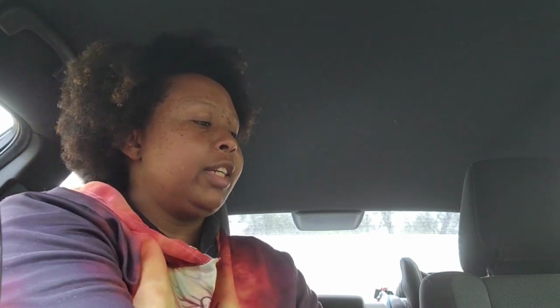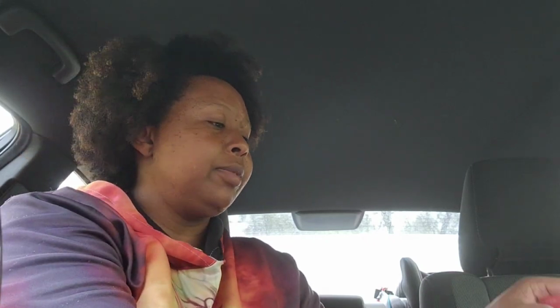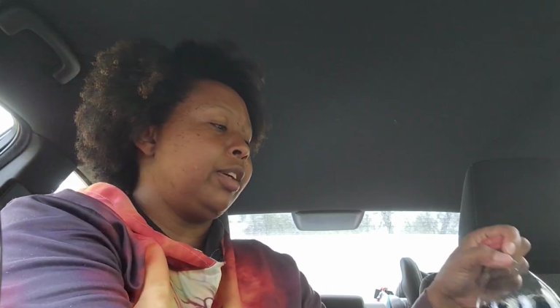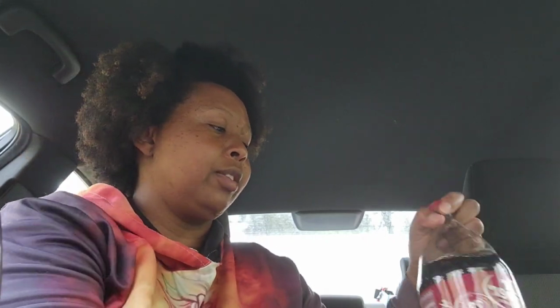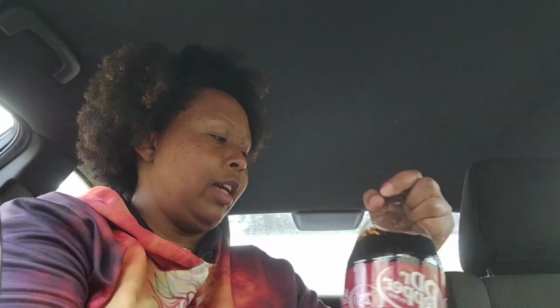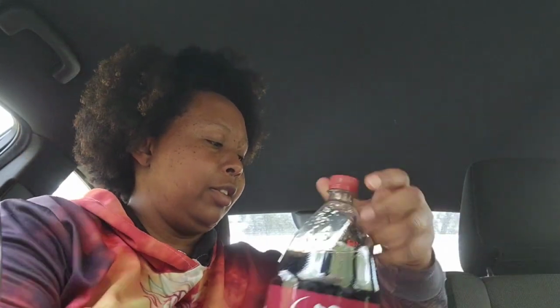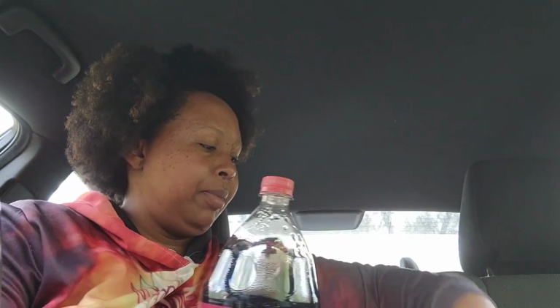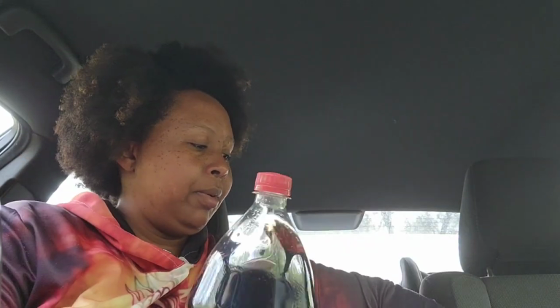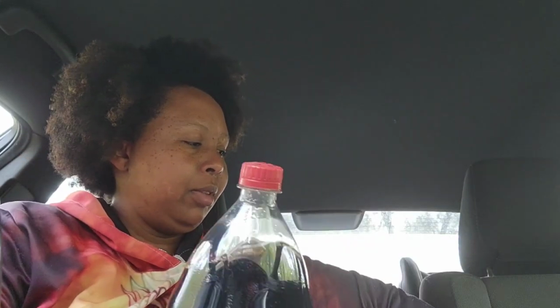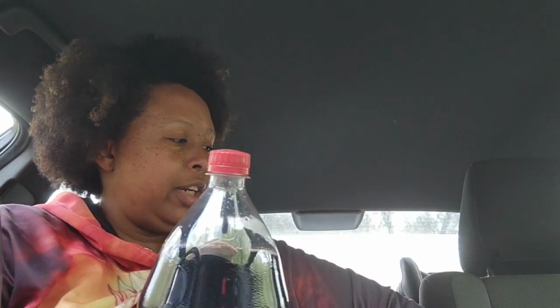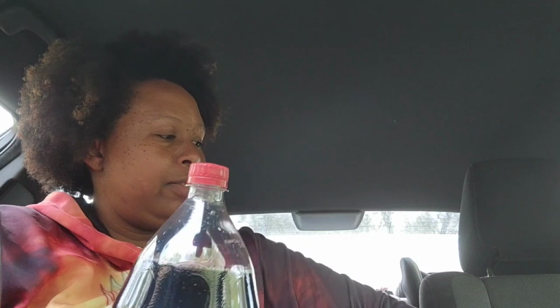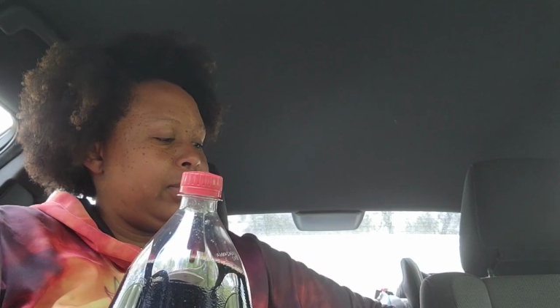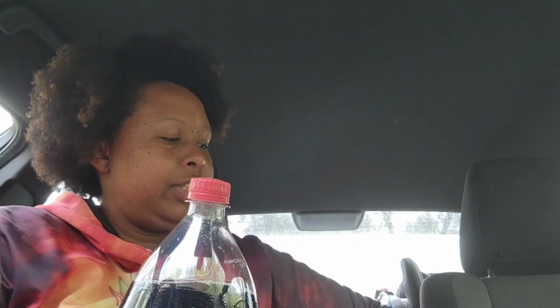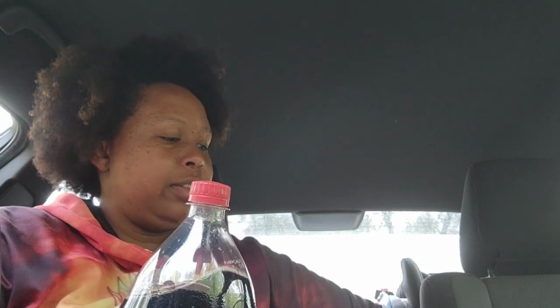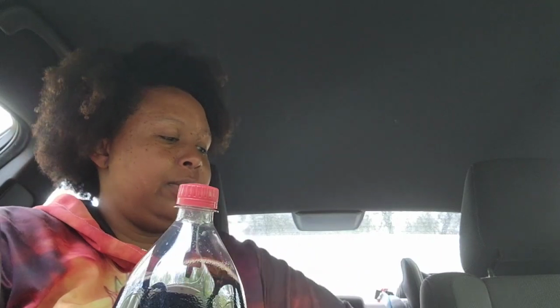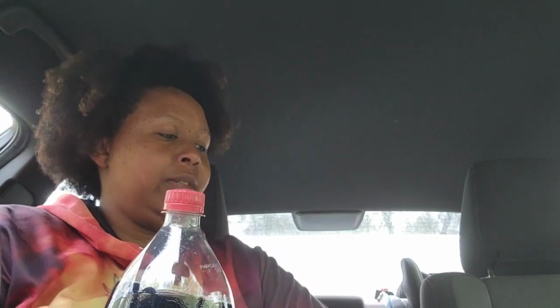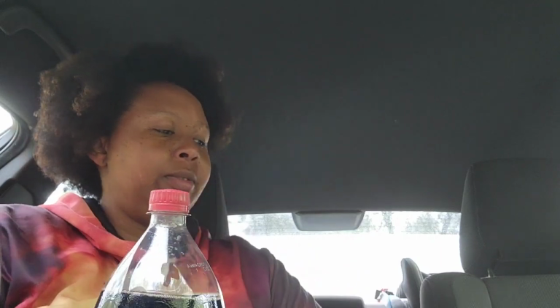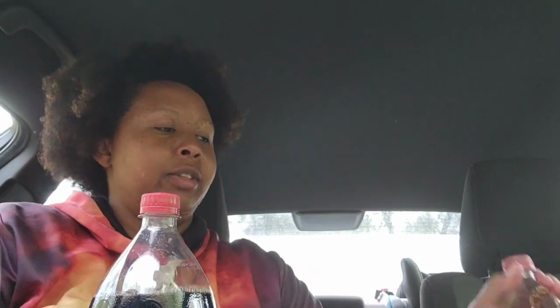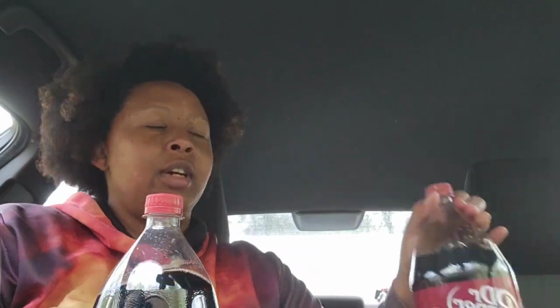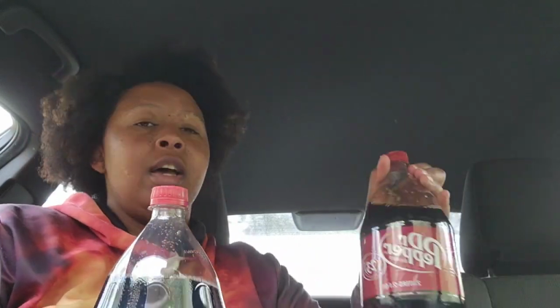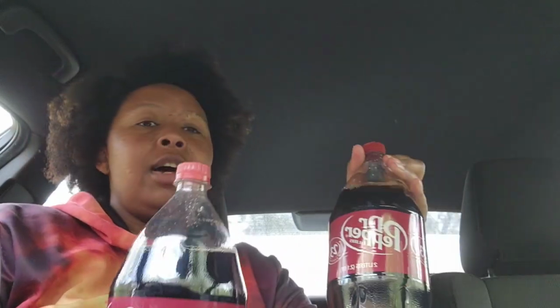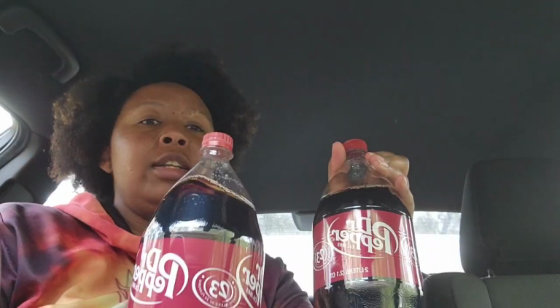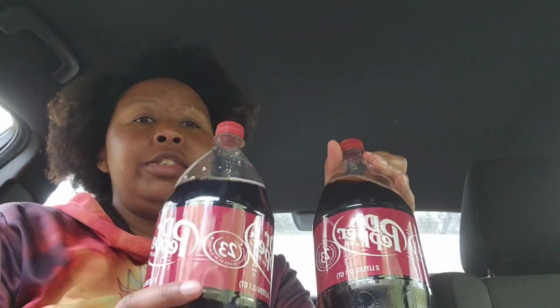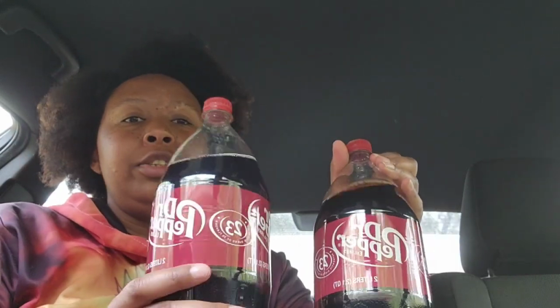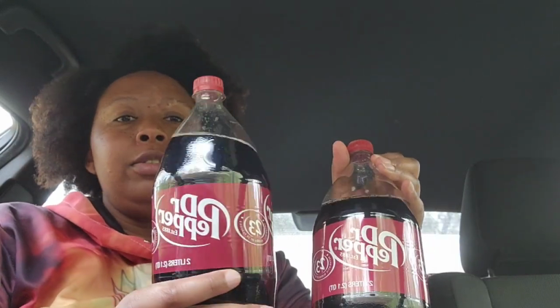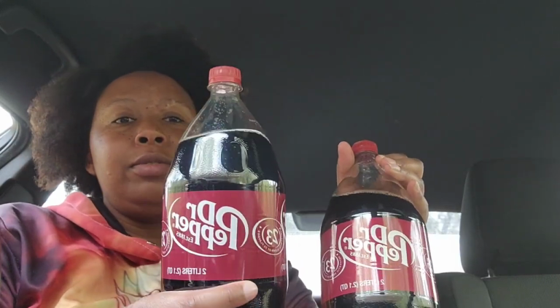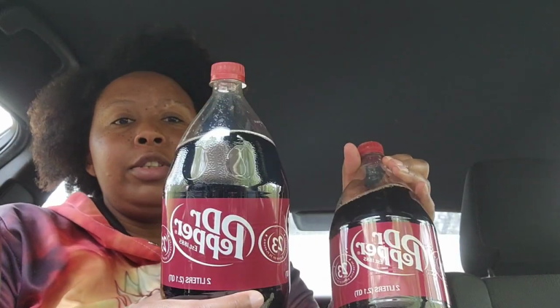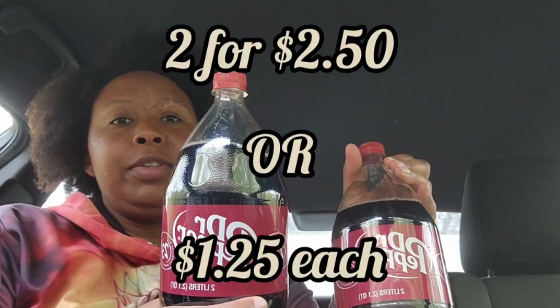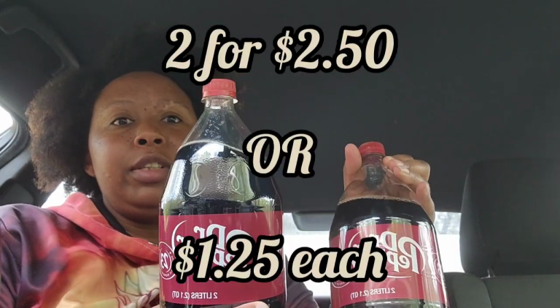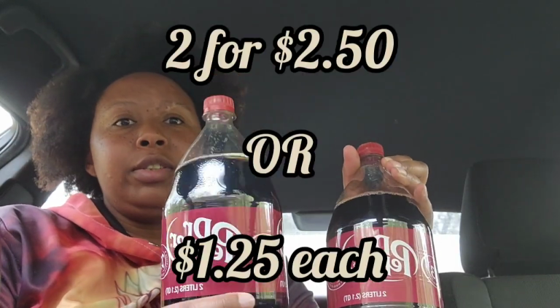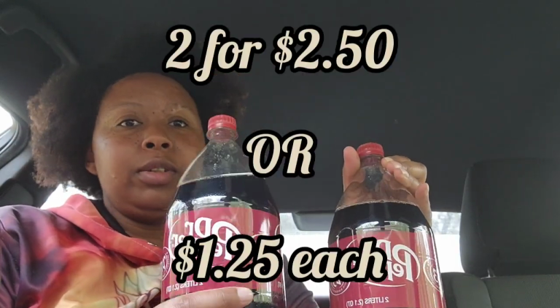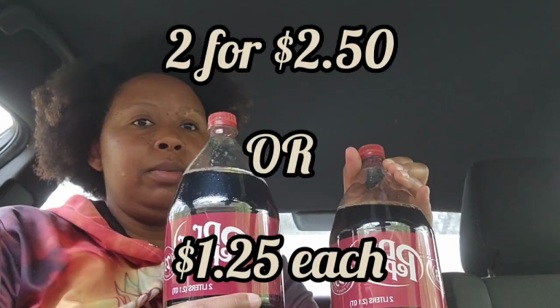I did get some soda — I know some people don't really care for it, but these are two for $2.50 with a store coupon.